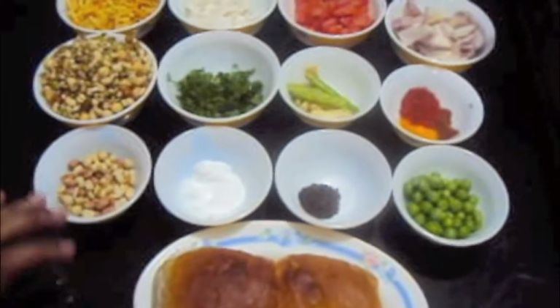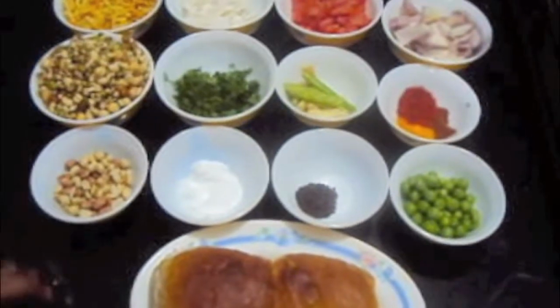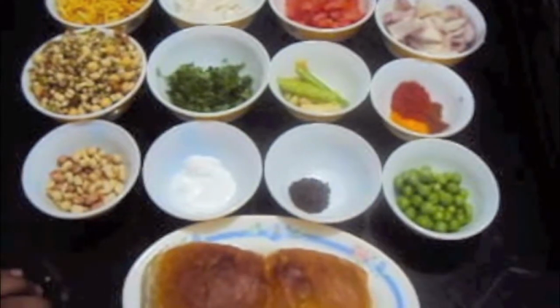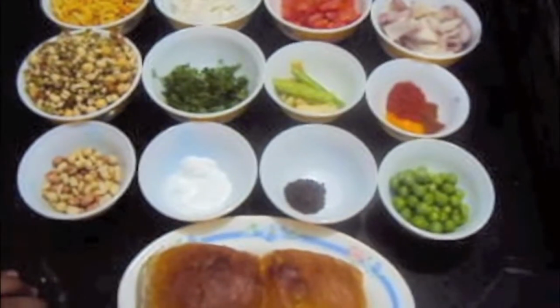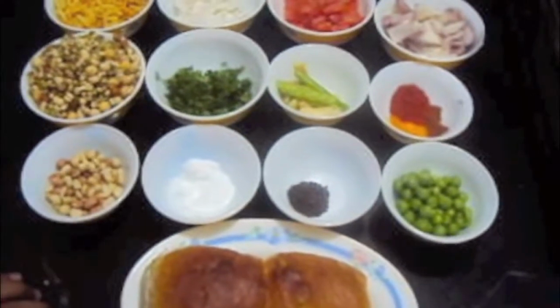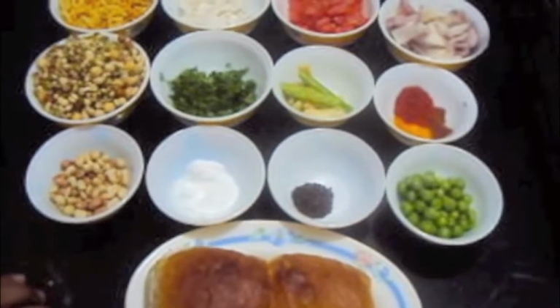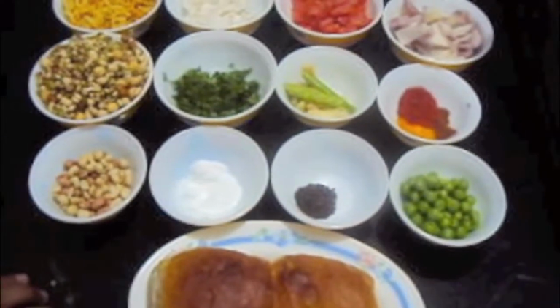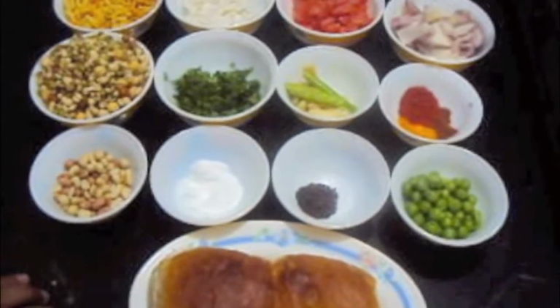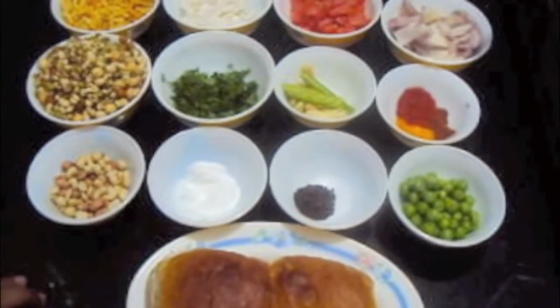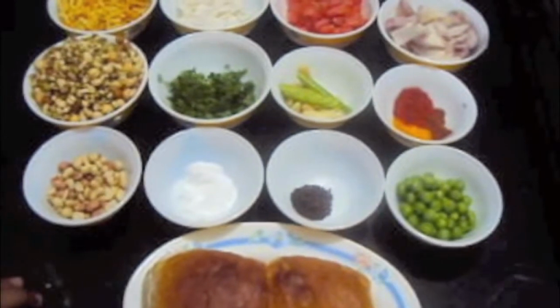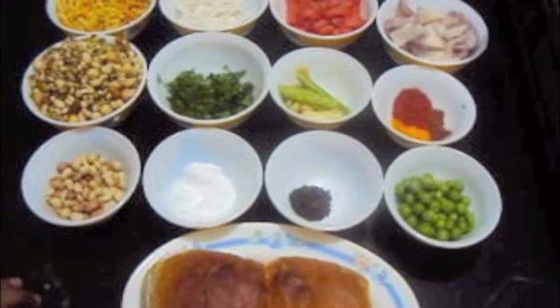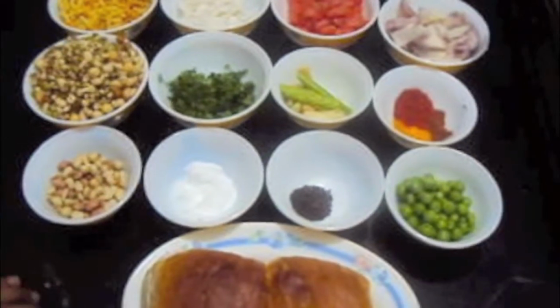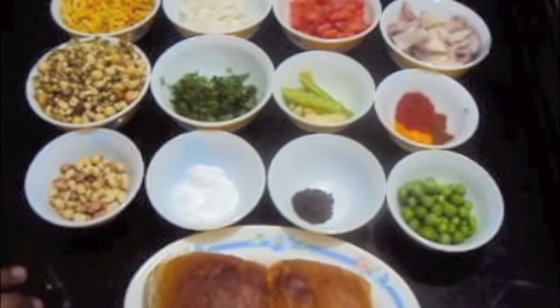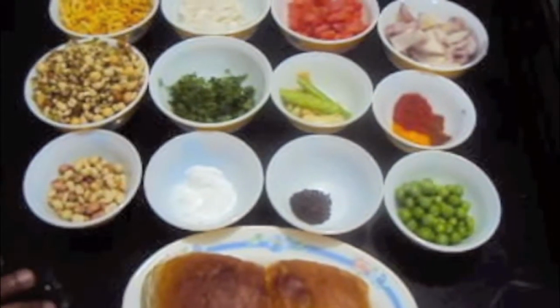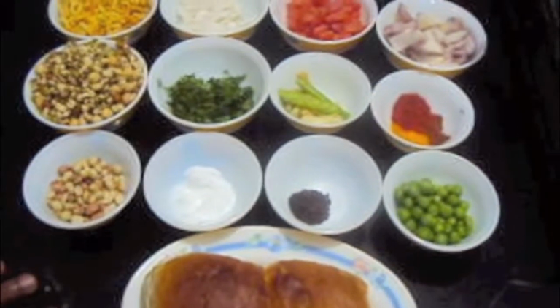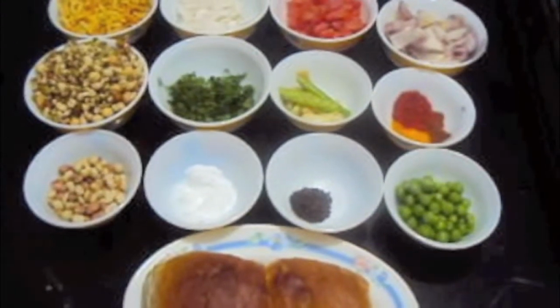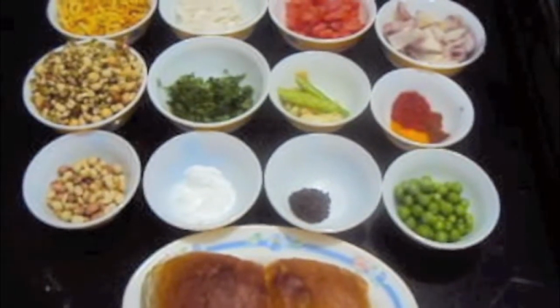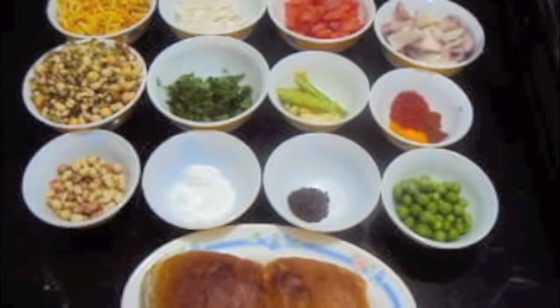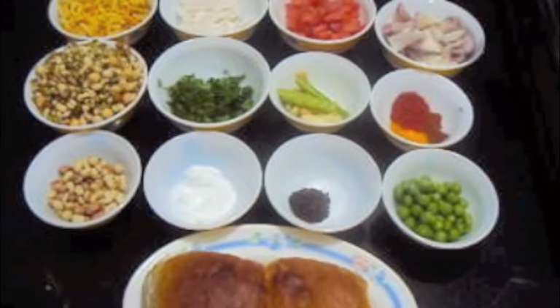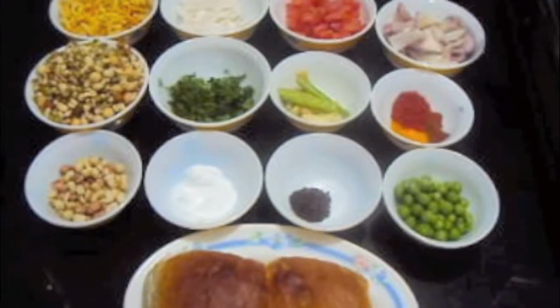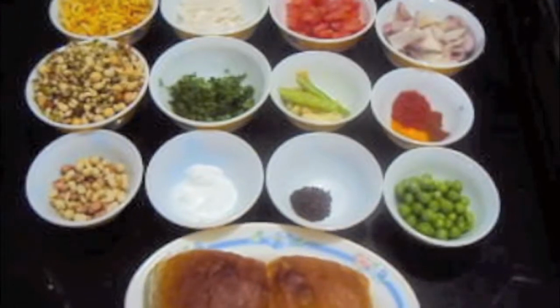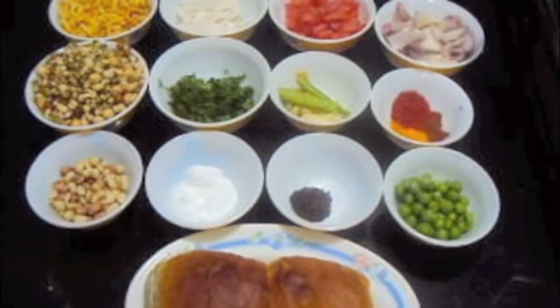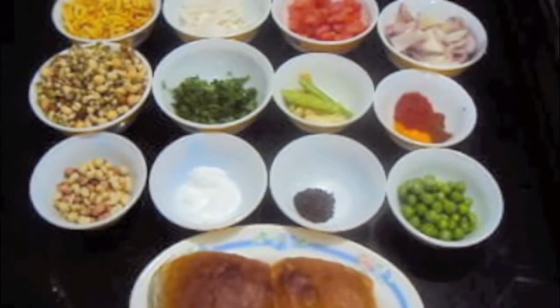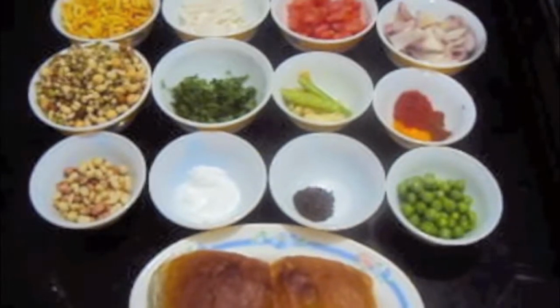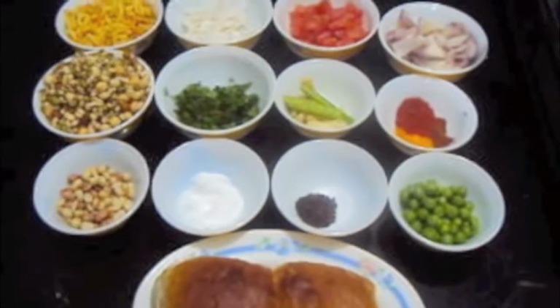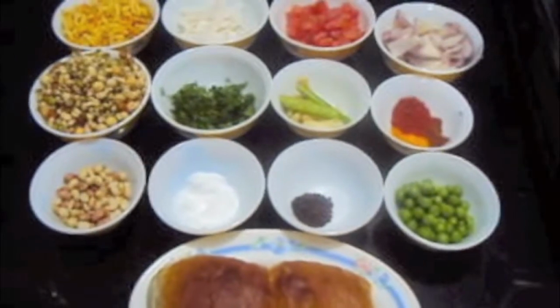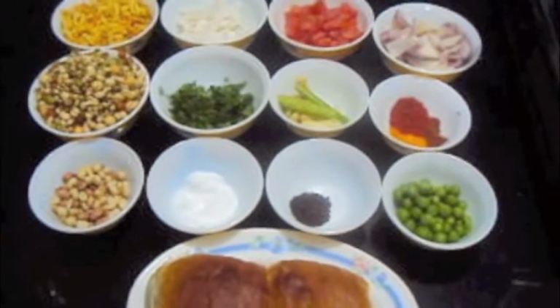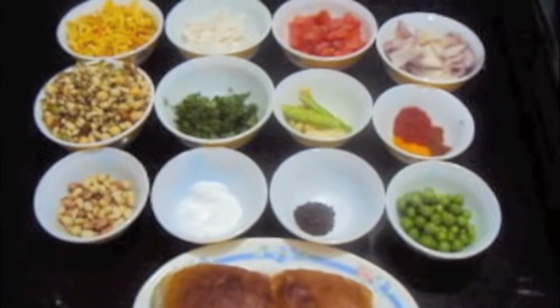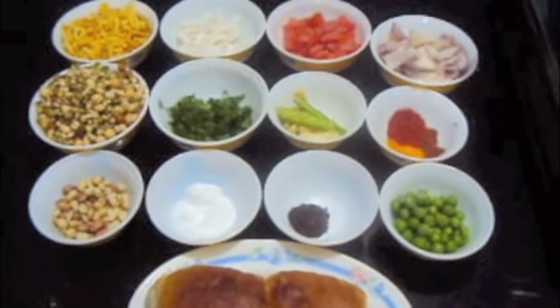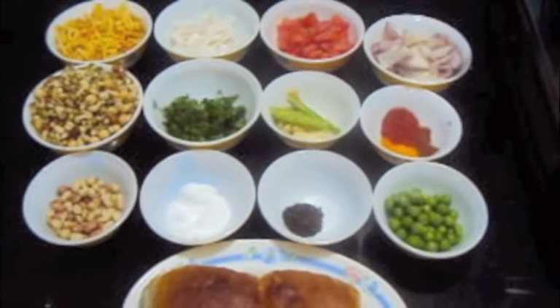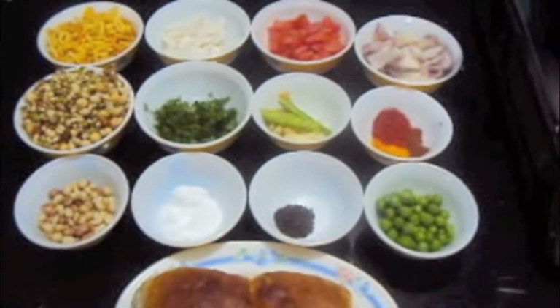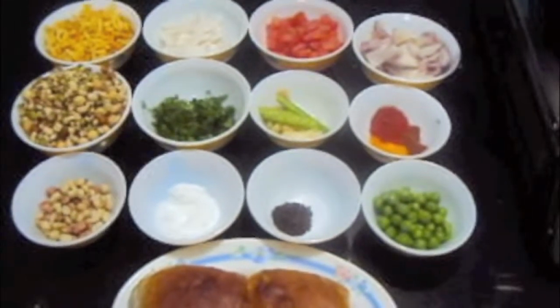Hello friends, welcome to my channel Shifa's Kitchen. Today I am going to show you how to make Misal Pau.